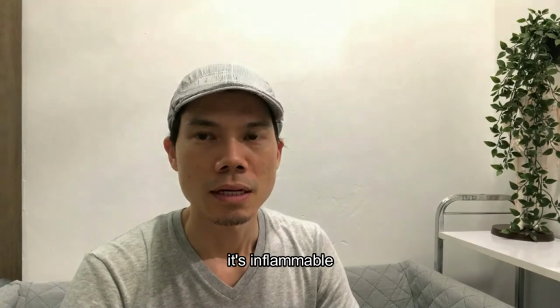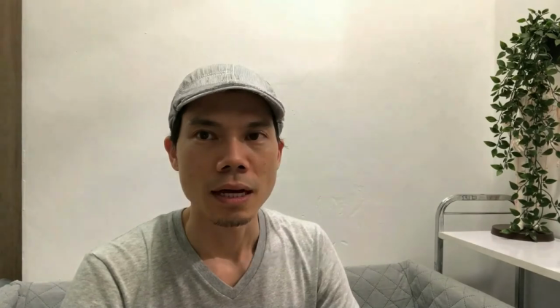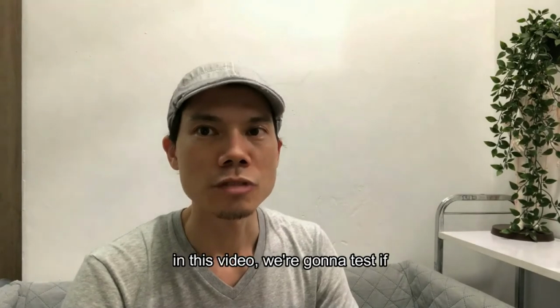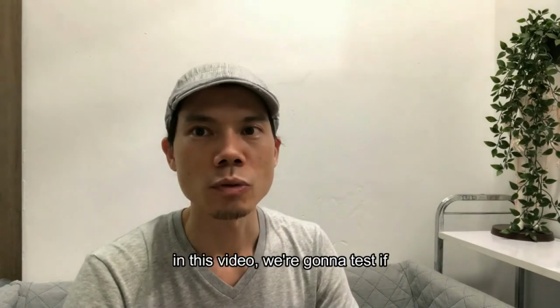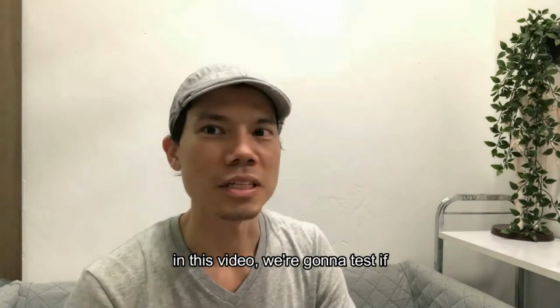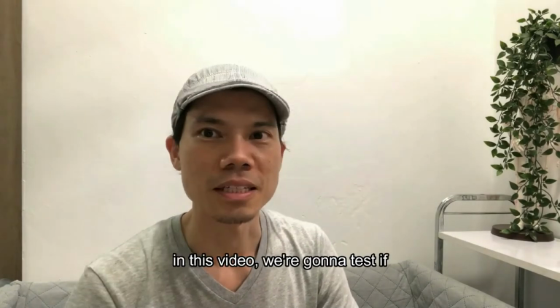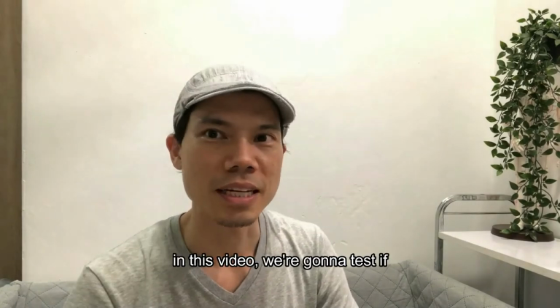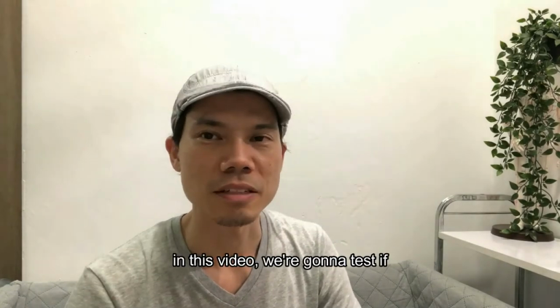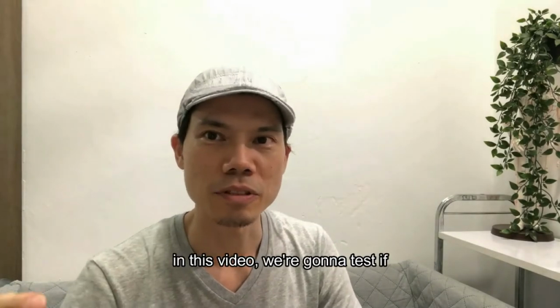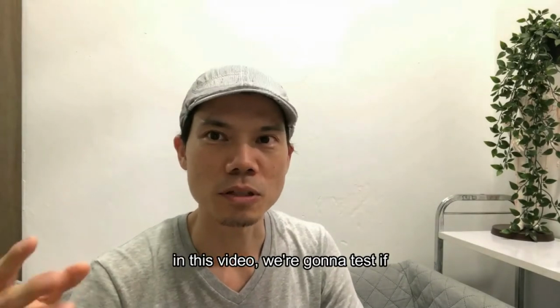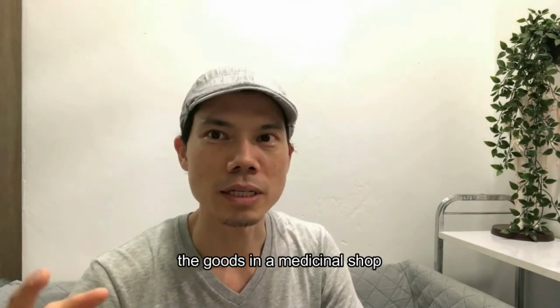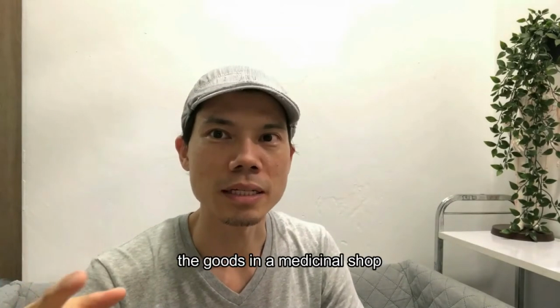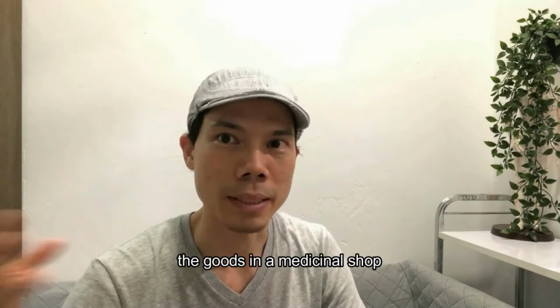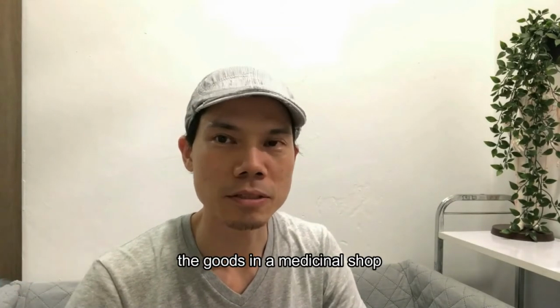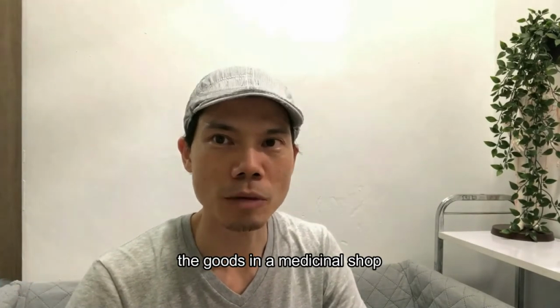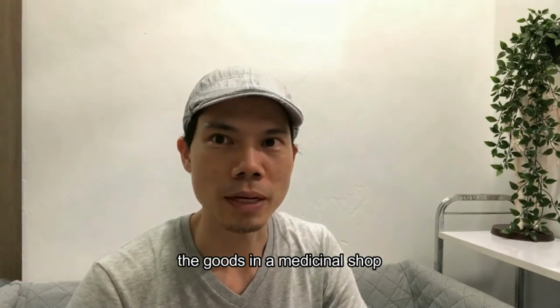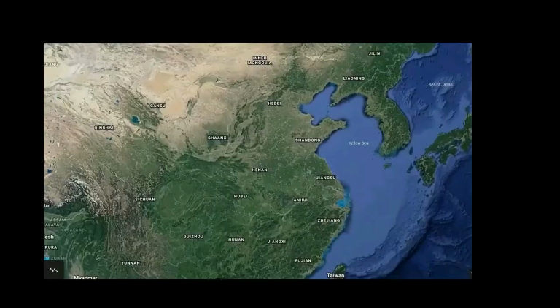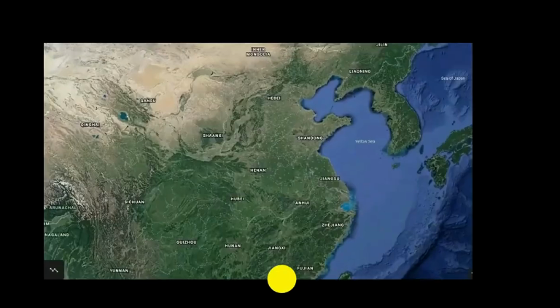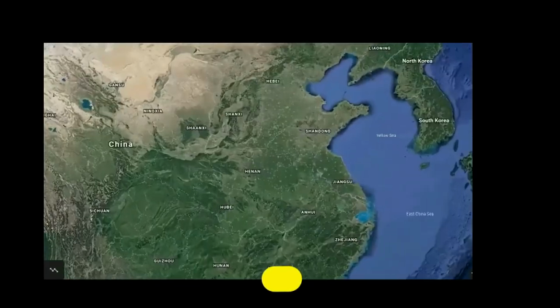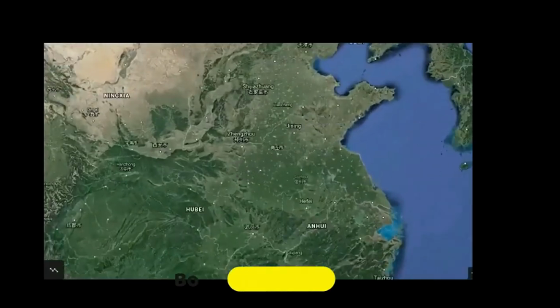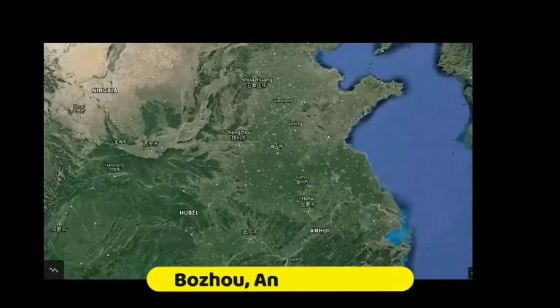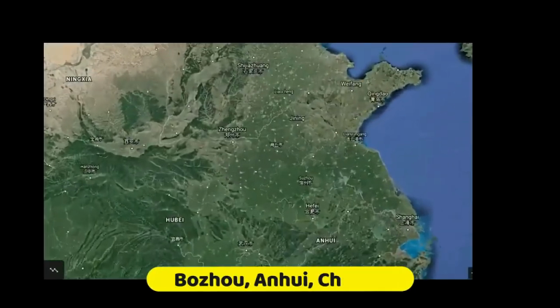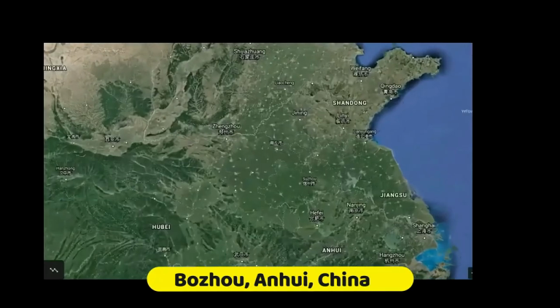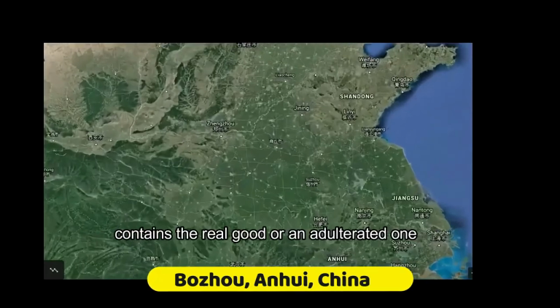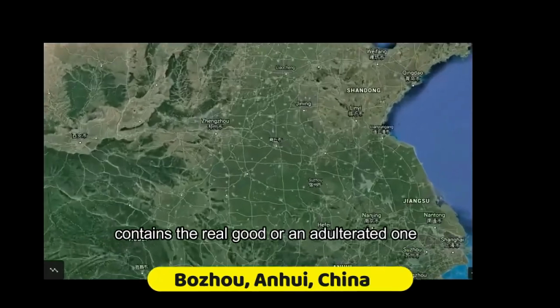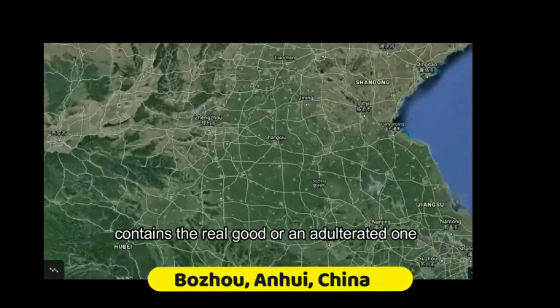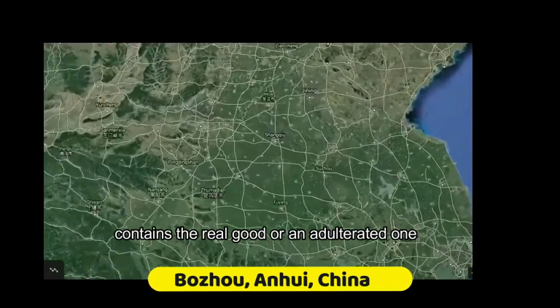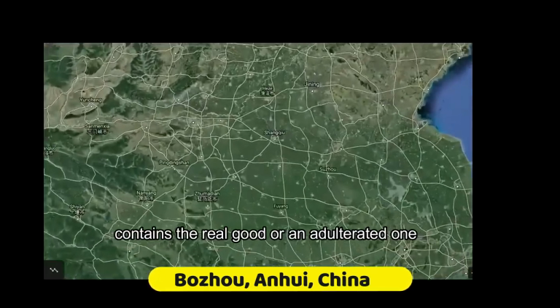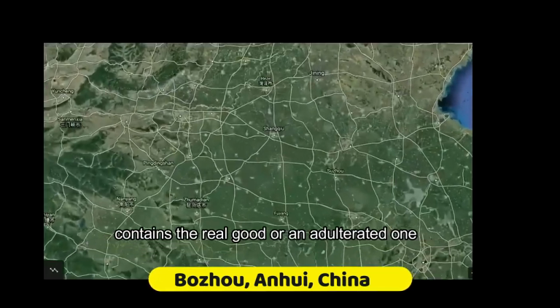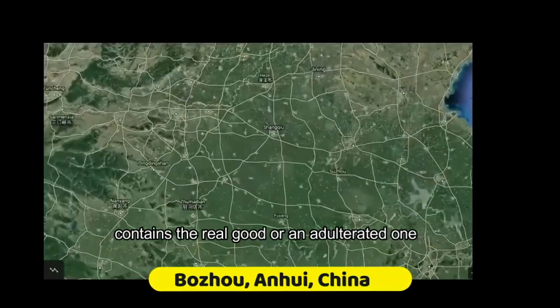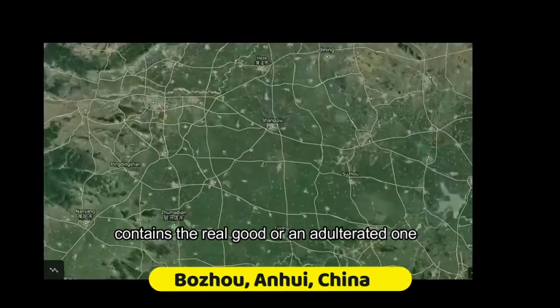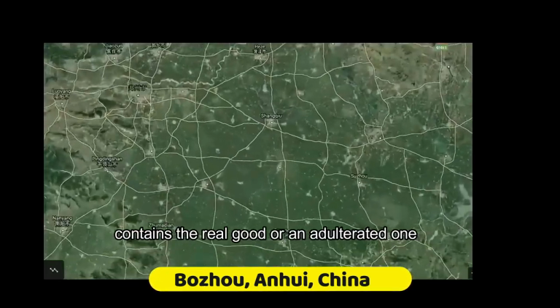In this video, we're going to test if the goods in a medicinal shop in Bozhou in China contains the real good or an adulterated one.